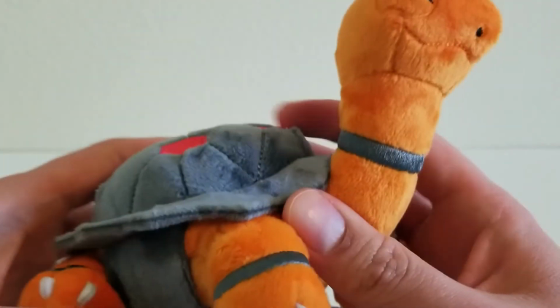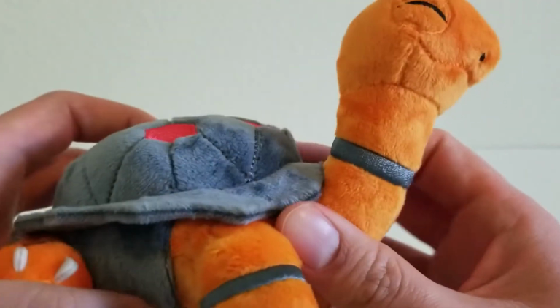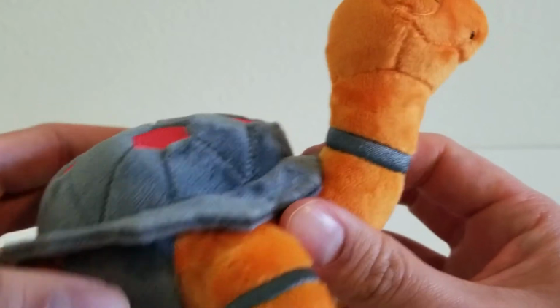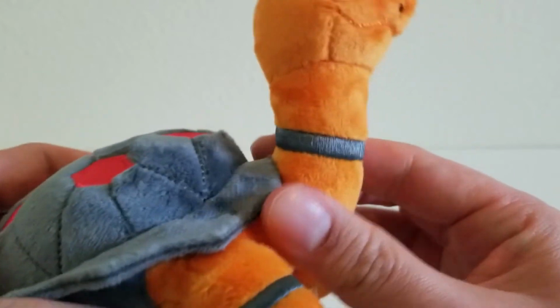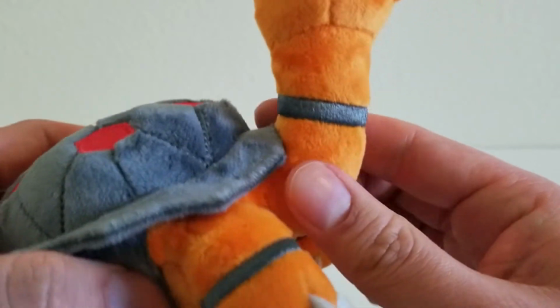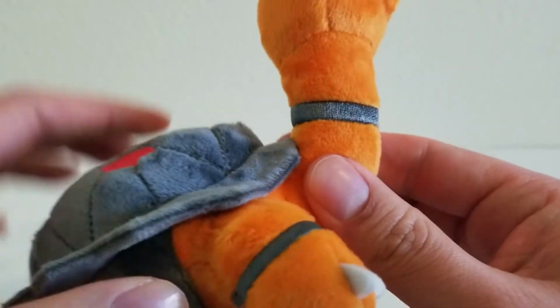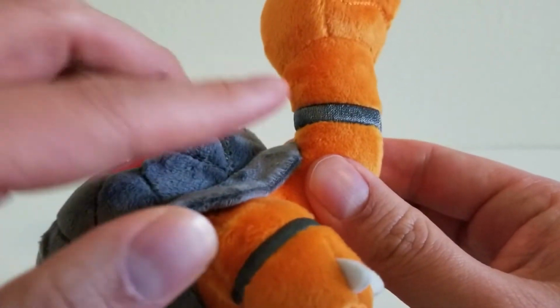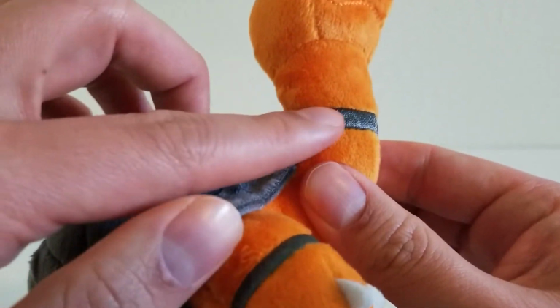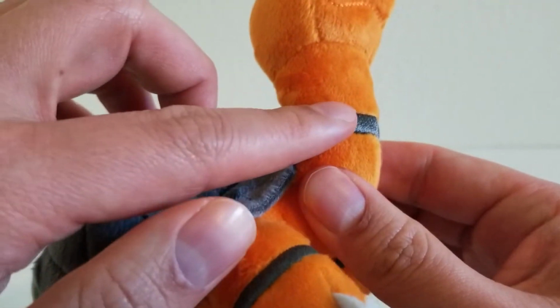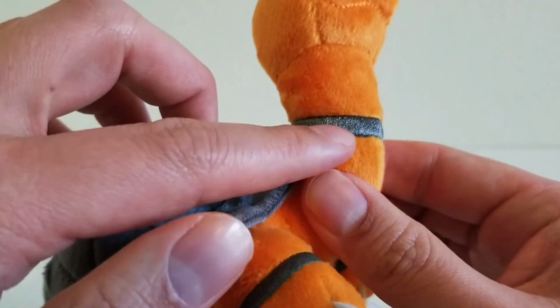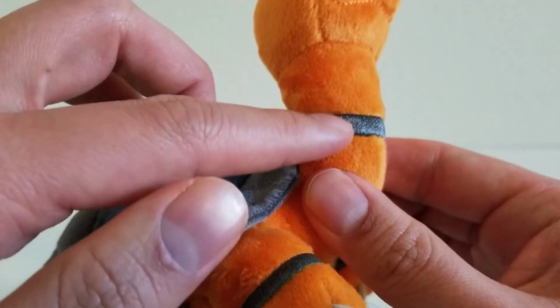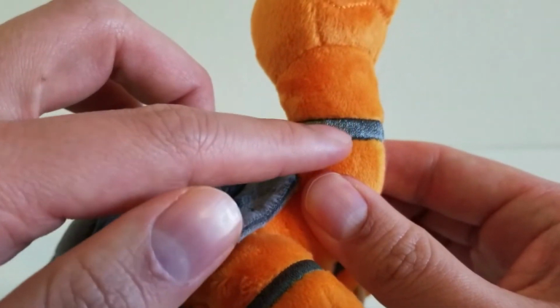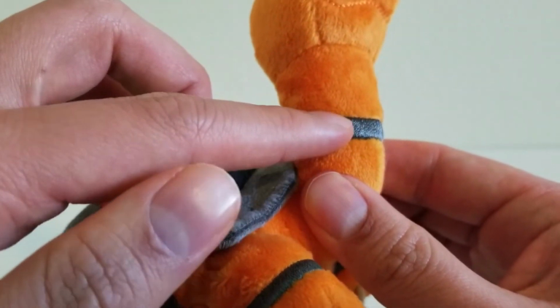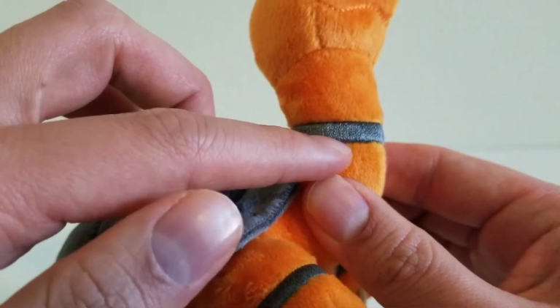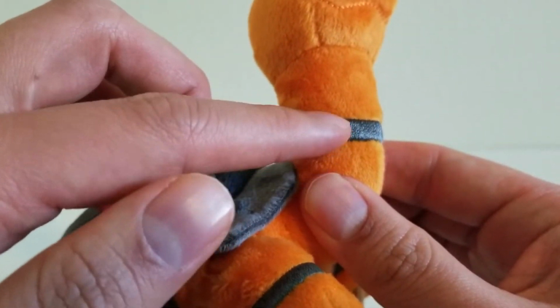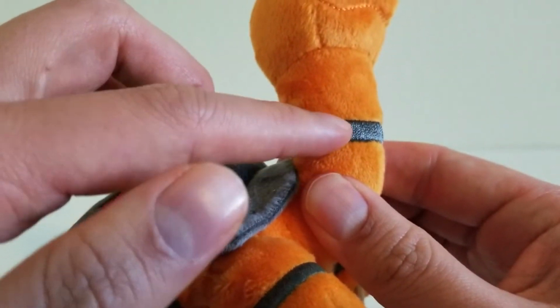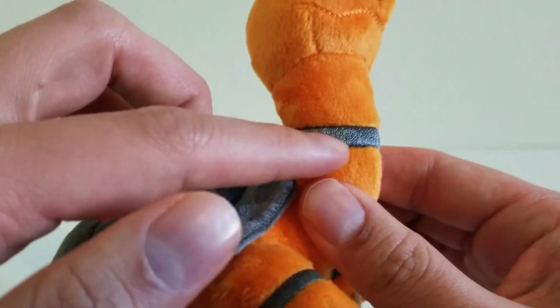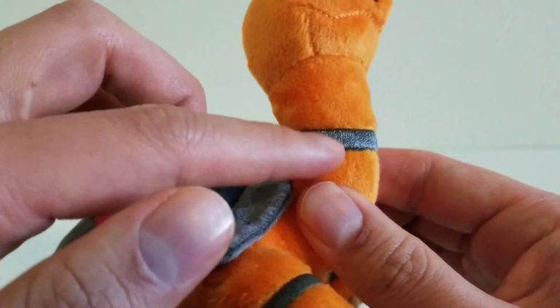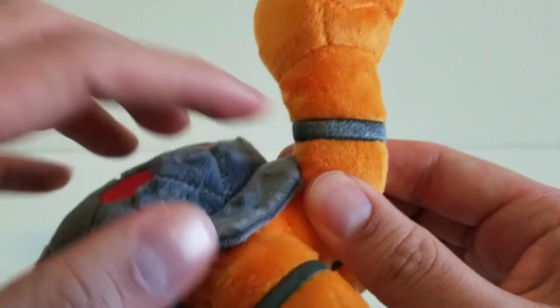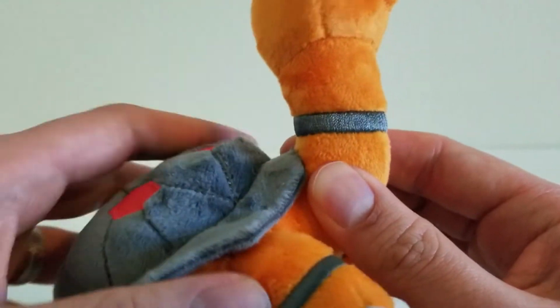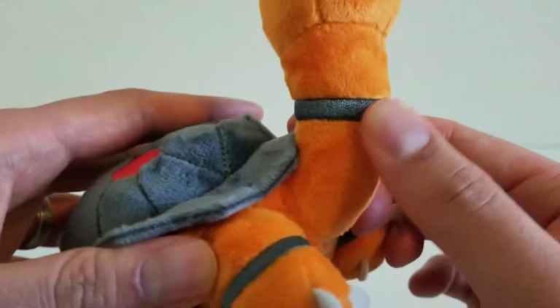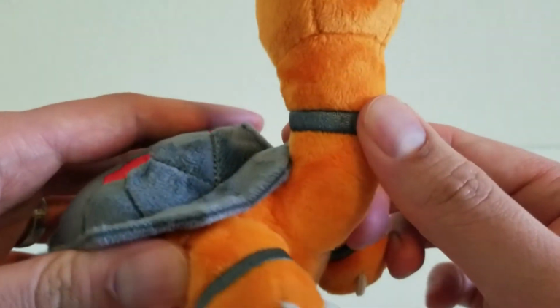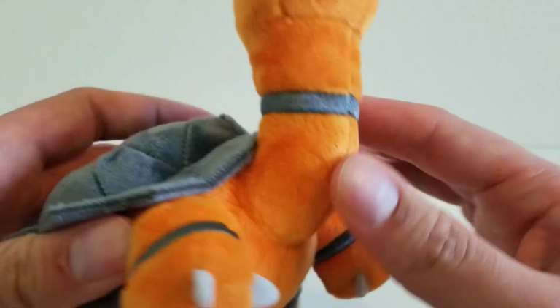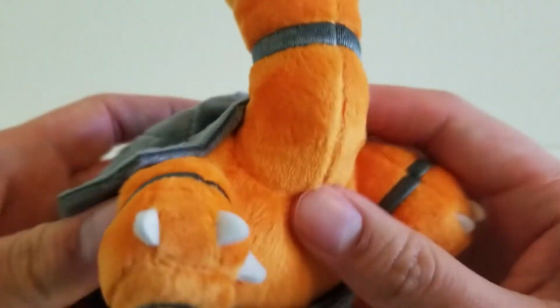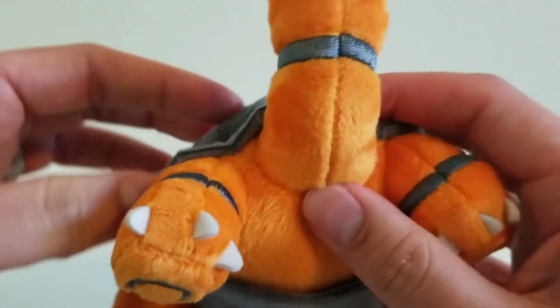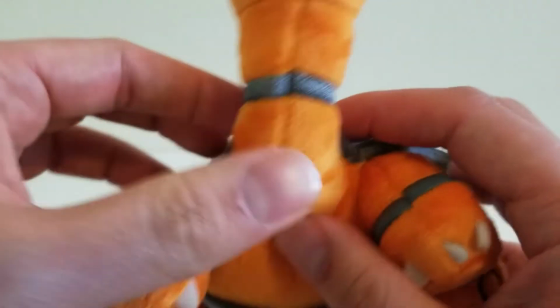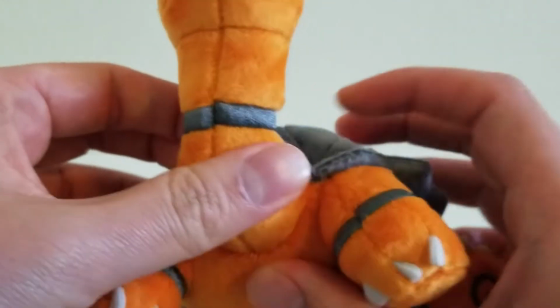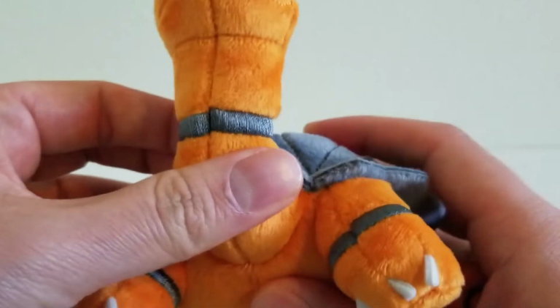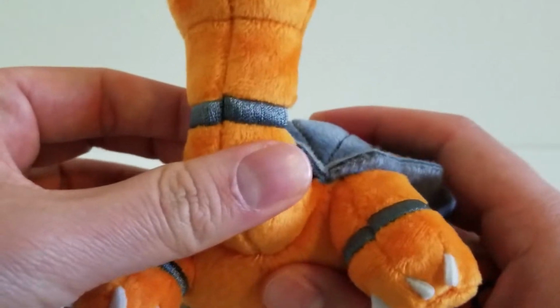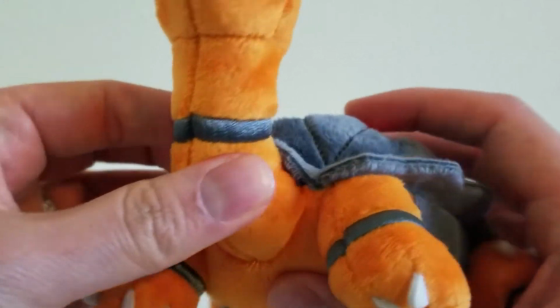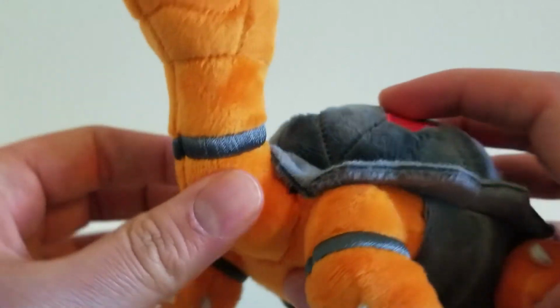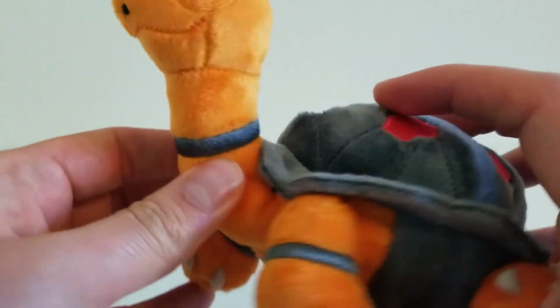Torkoal's neck has a gray stripe embroidered into it, which is done really well.